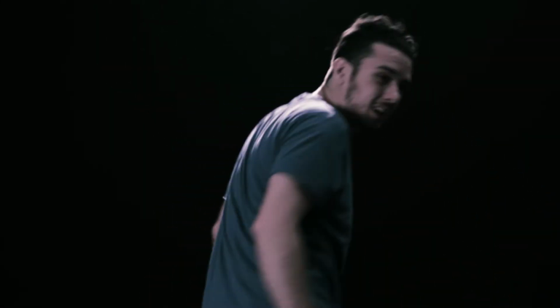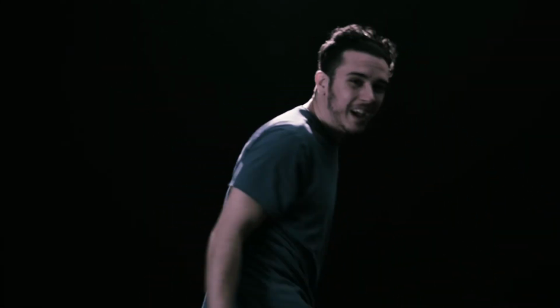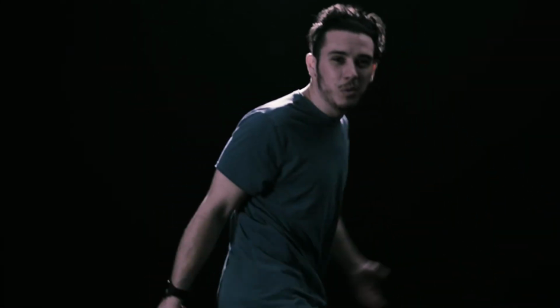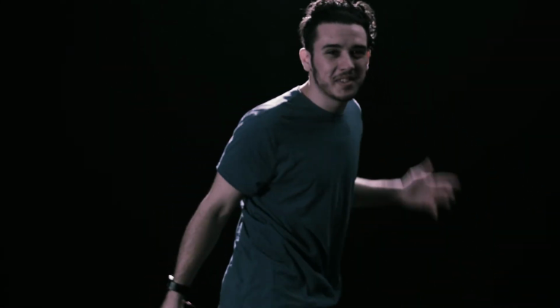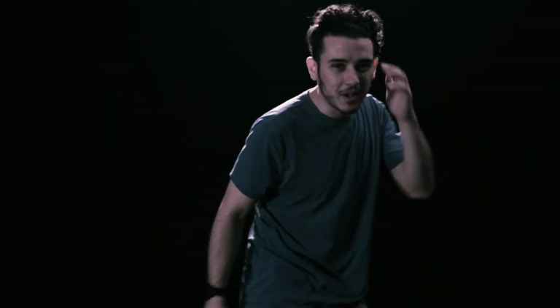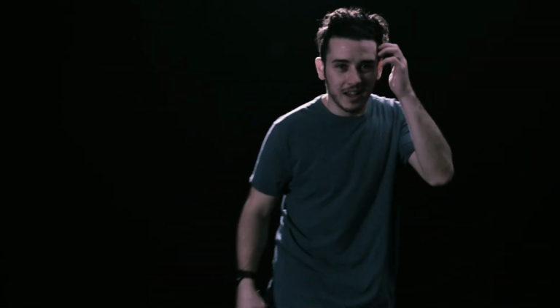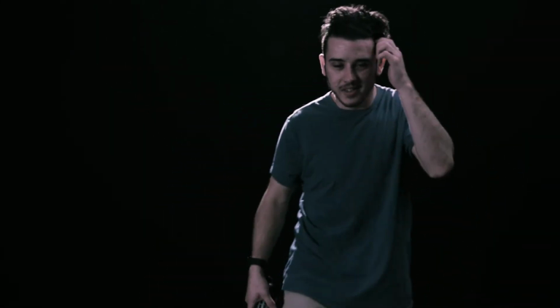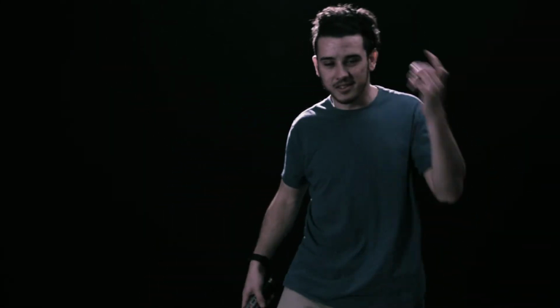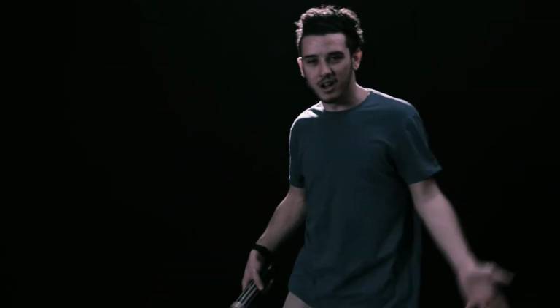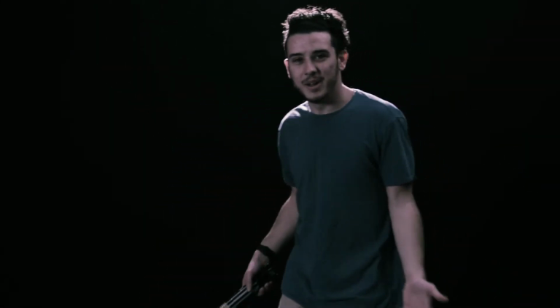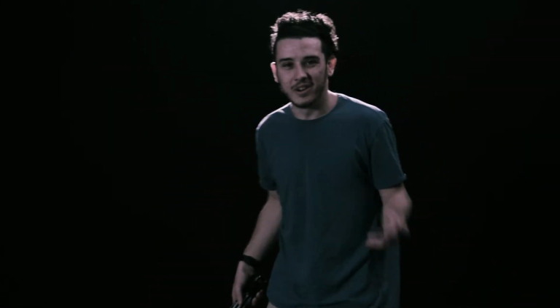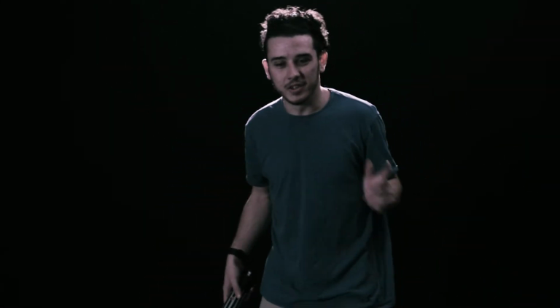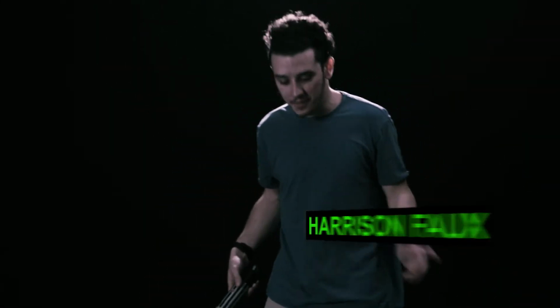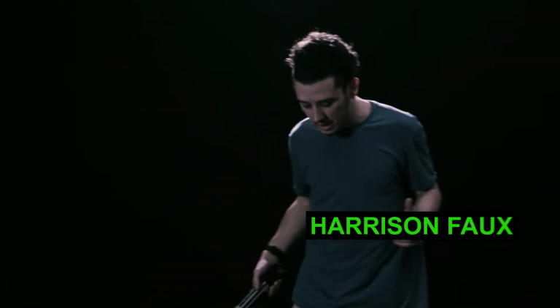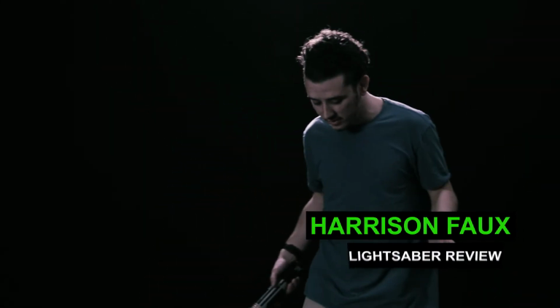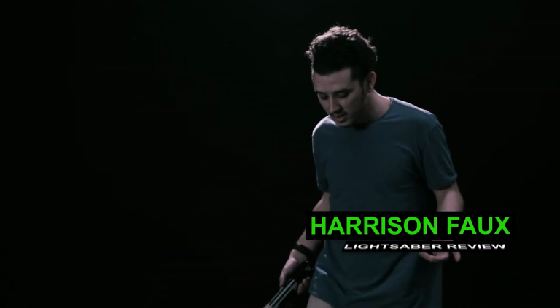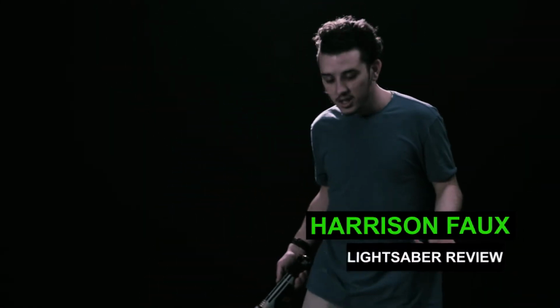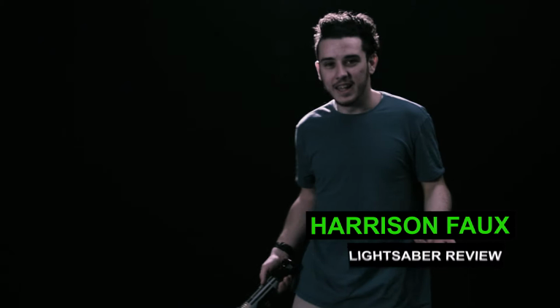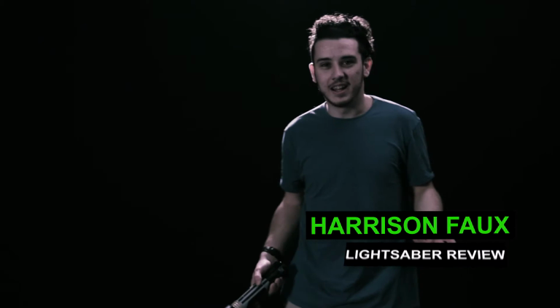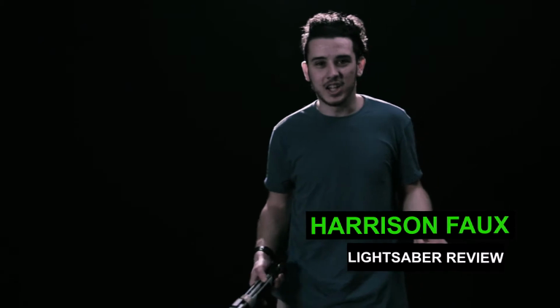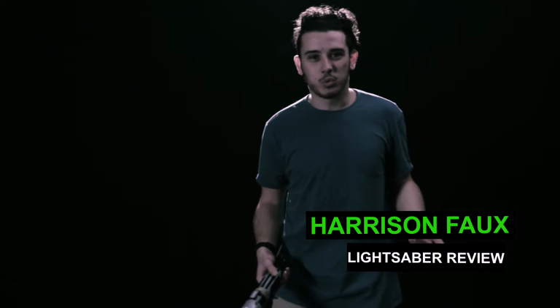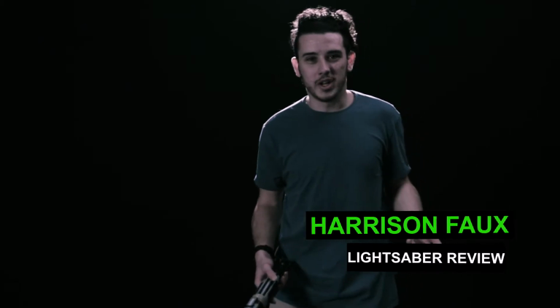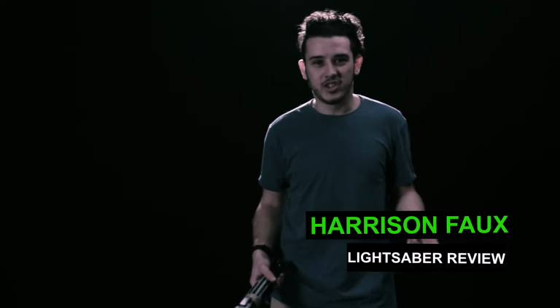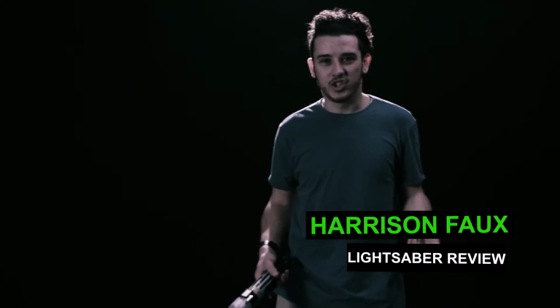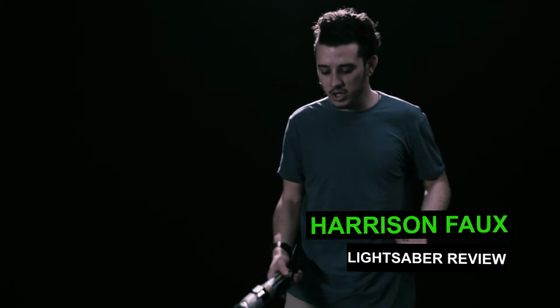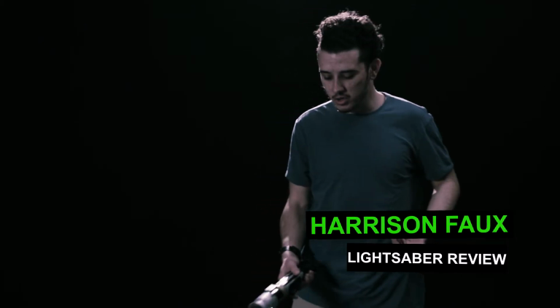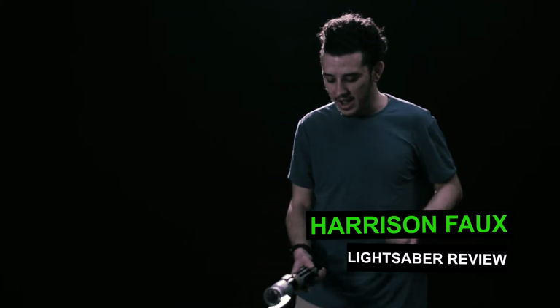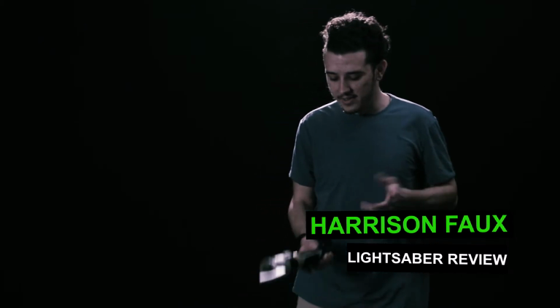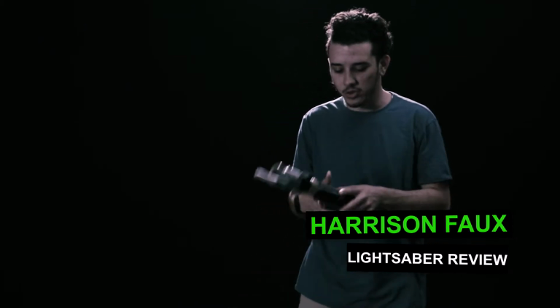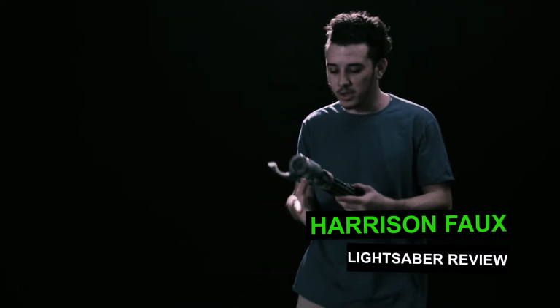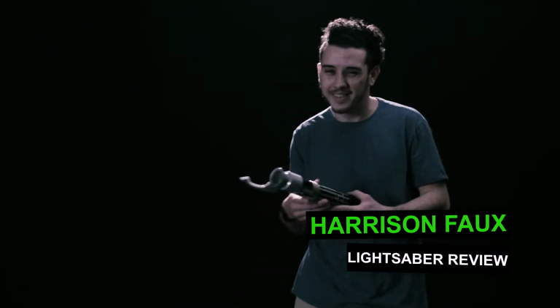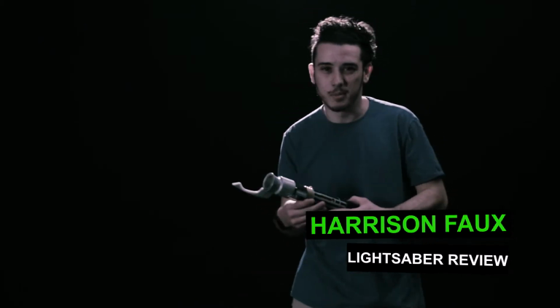Hey, what's up guys? It's Harrison Fox, and I just wanted to show you guys this cool lightsaber.